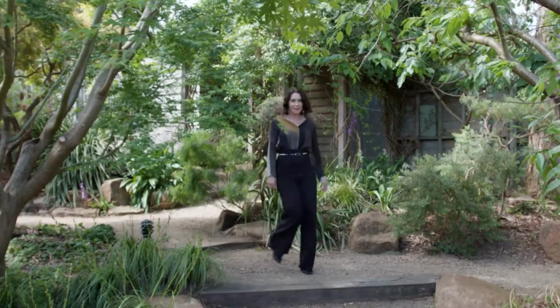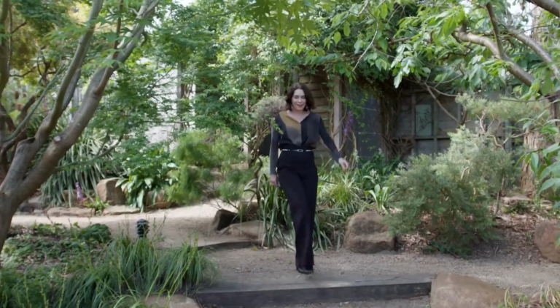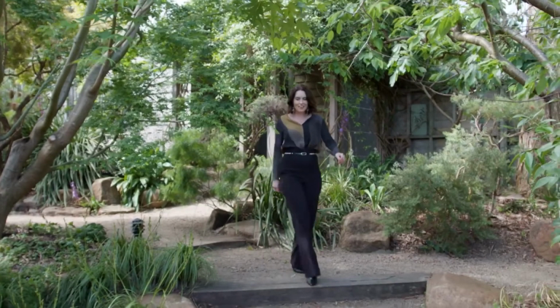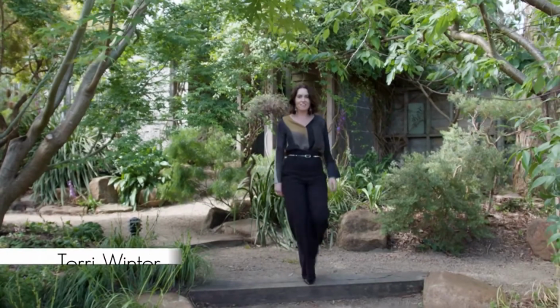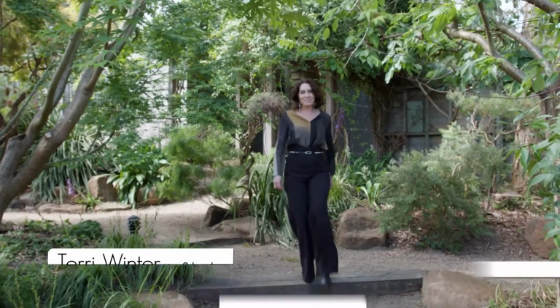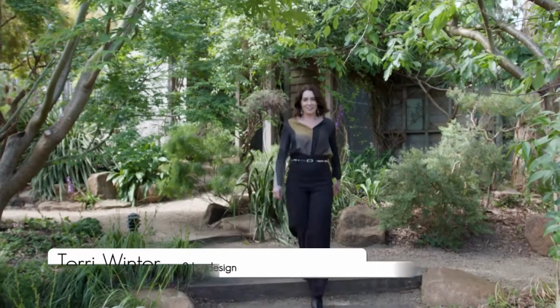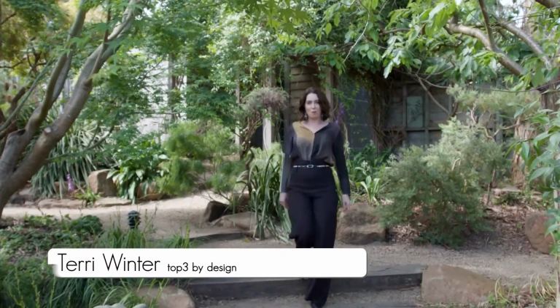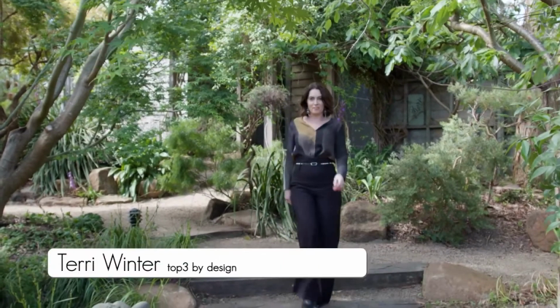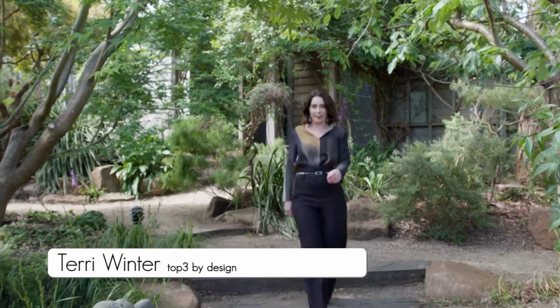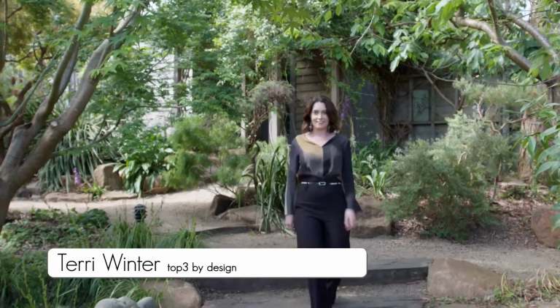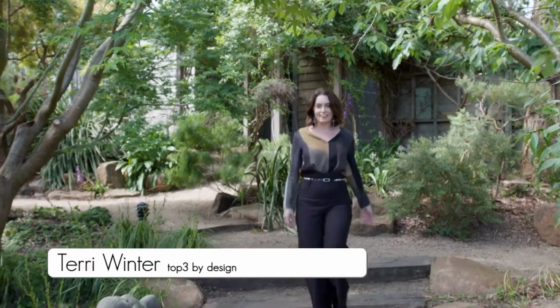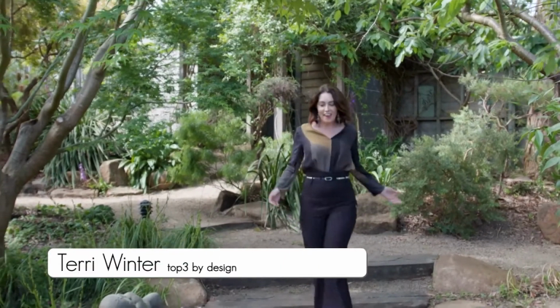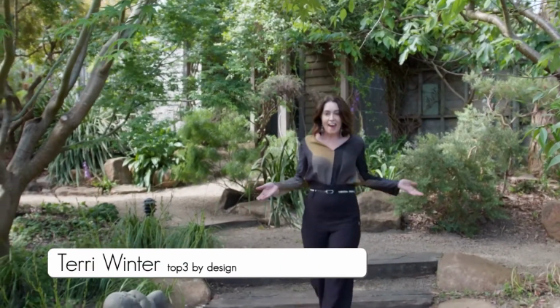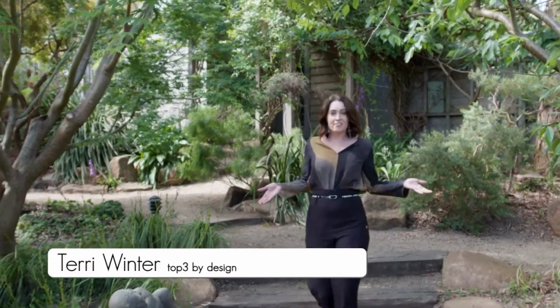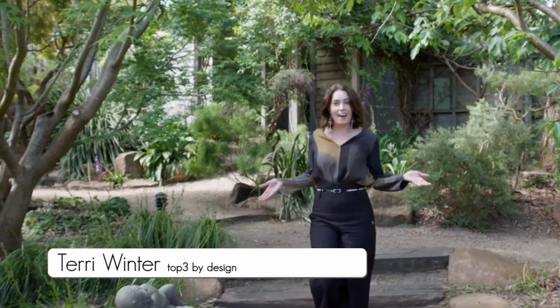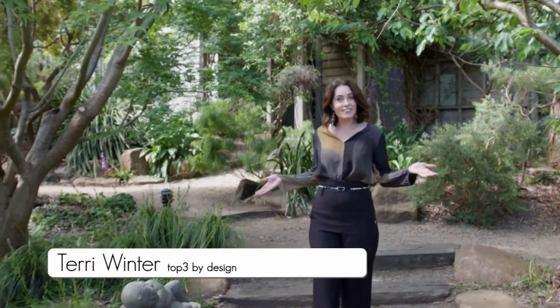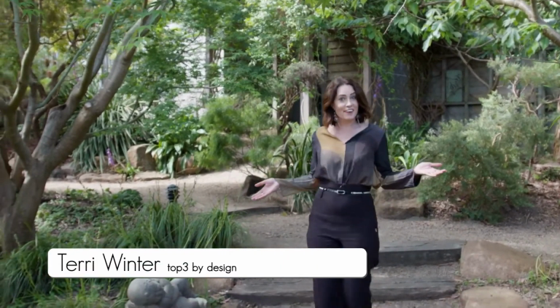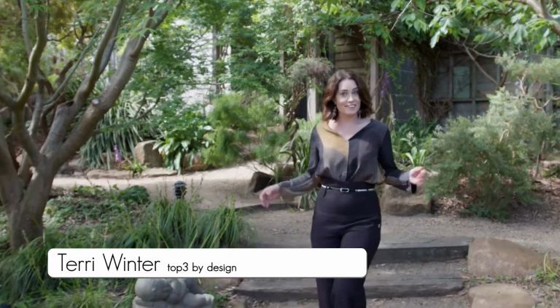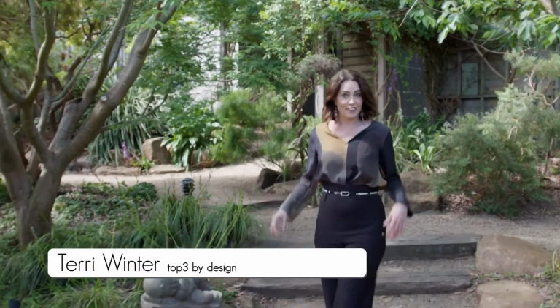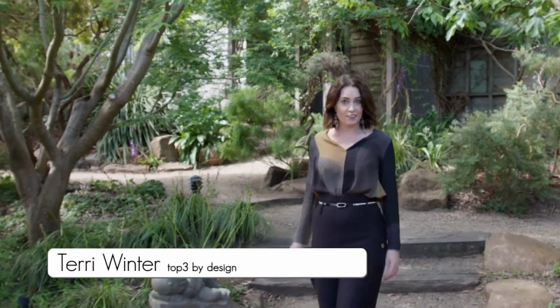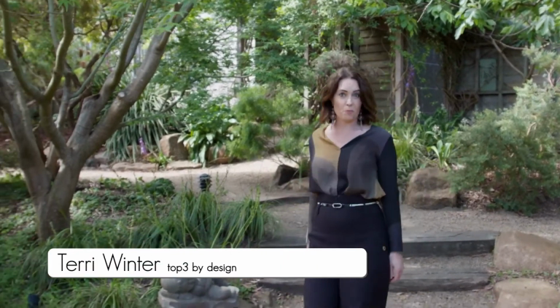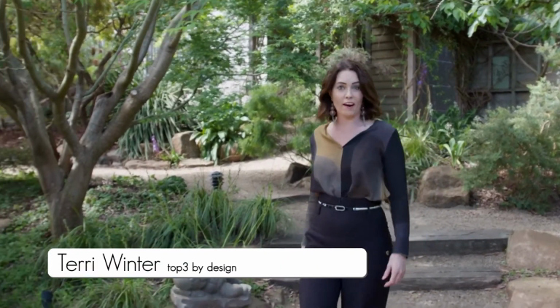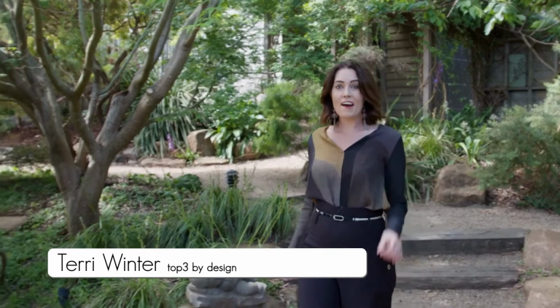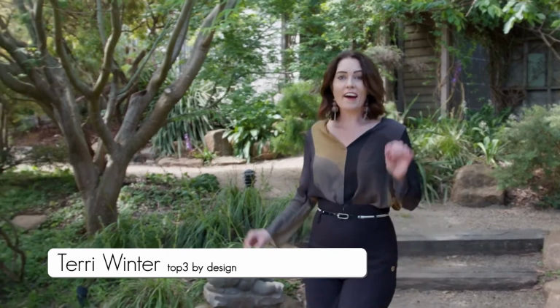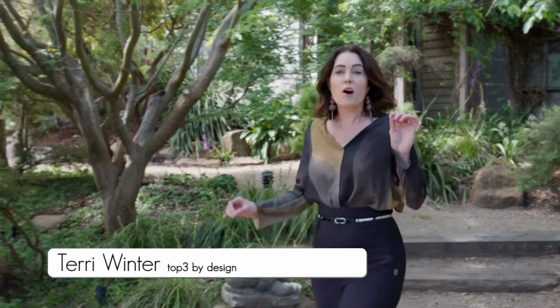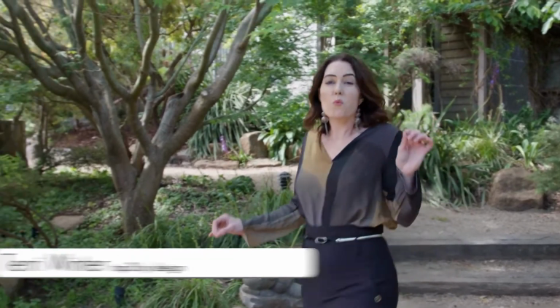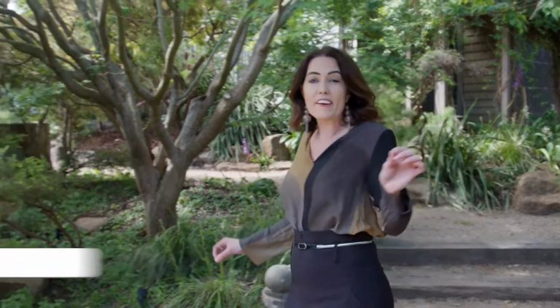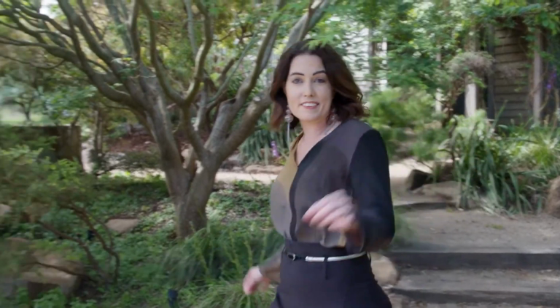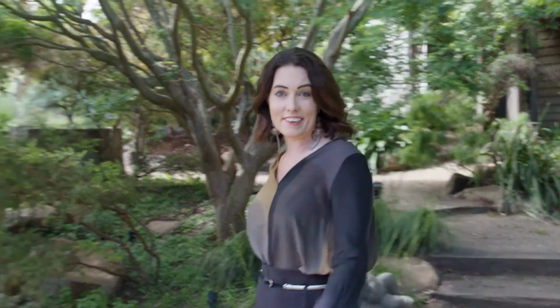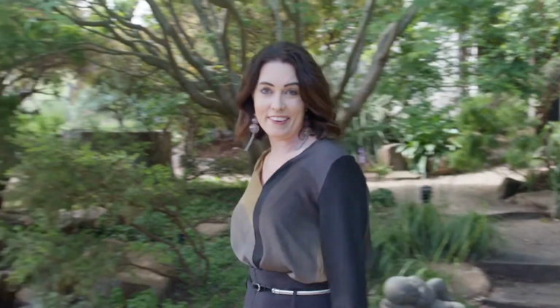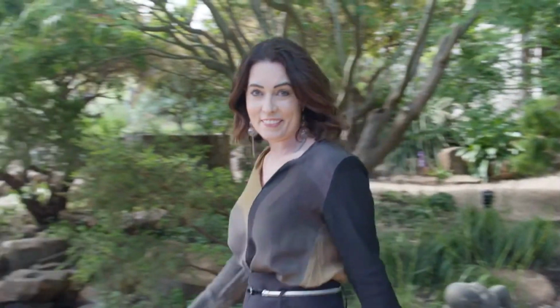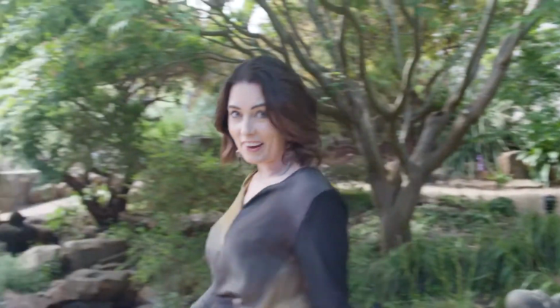I love seeing the home of an architect, and if the outside is anything to go by, I can't wait to see the inside.